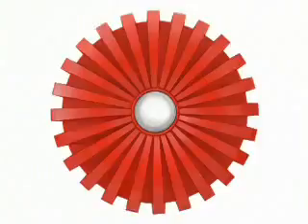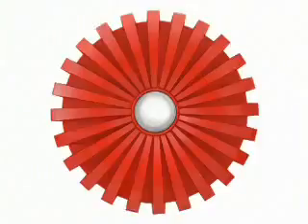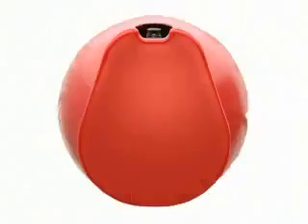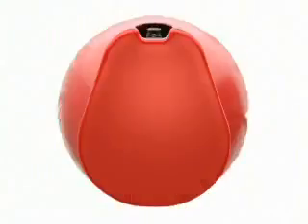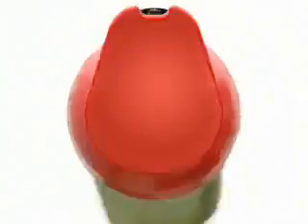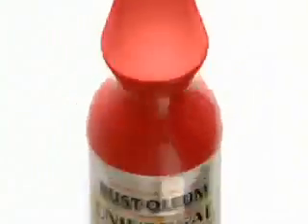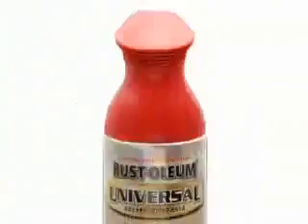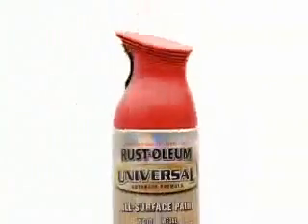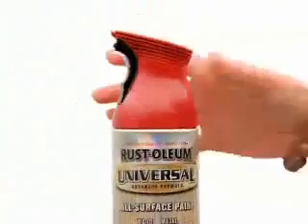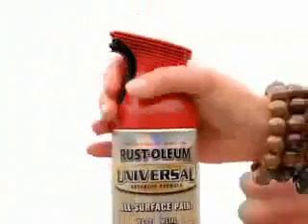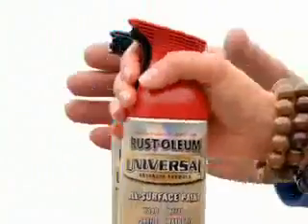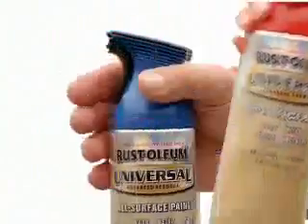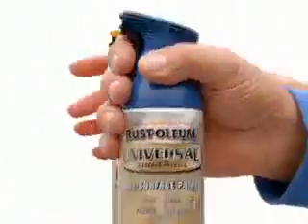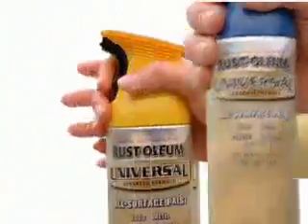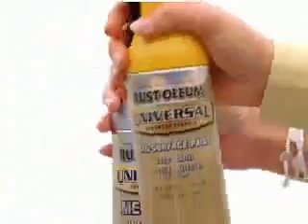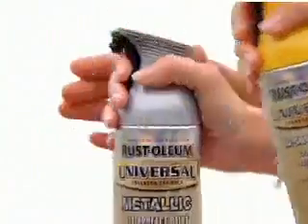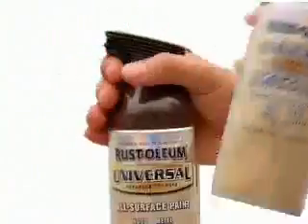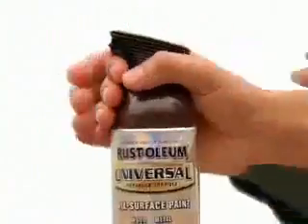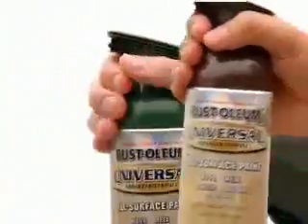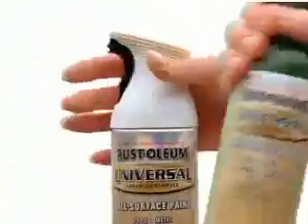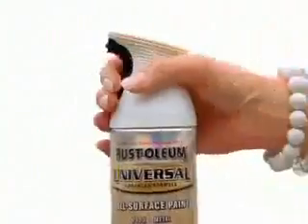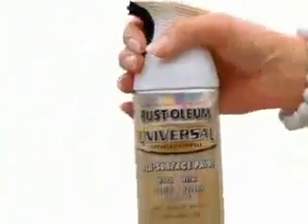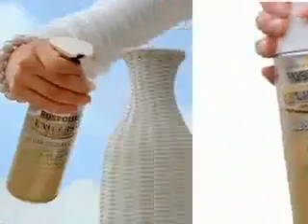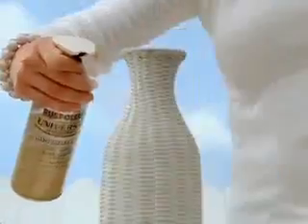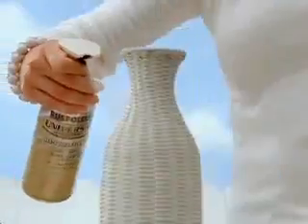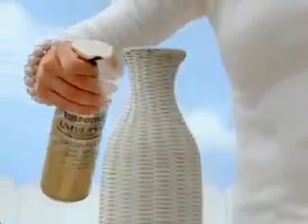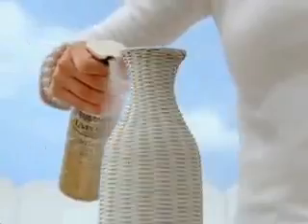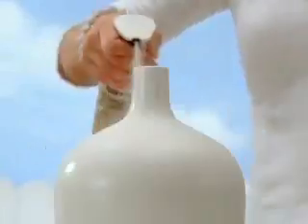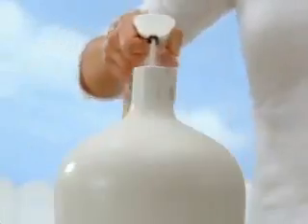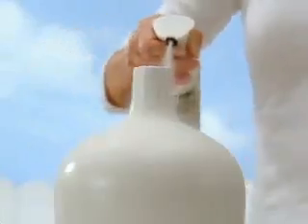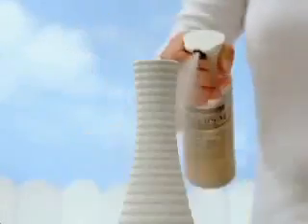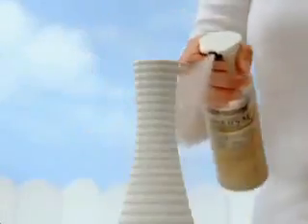4, 3, 2, 1, let's go! Introducing Universal, the latest innovation from Rust-Oleum.